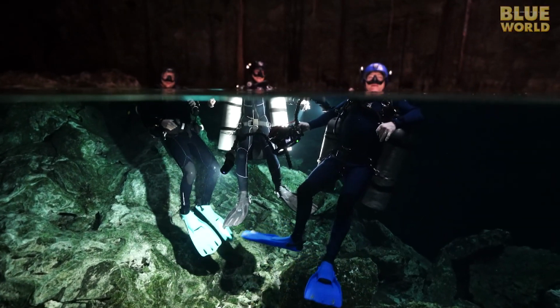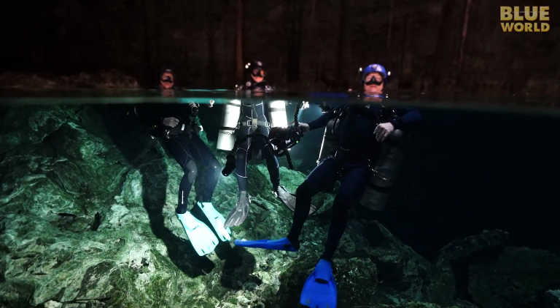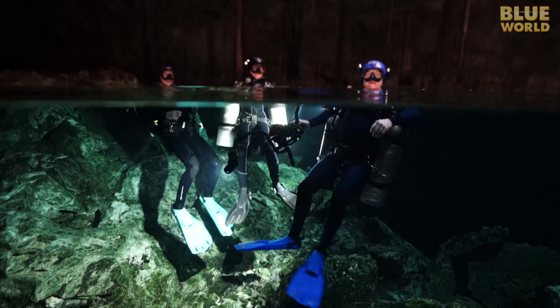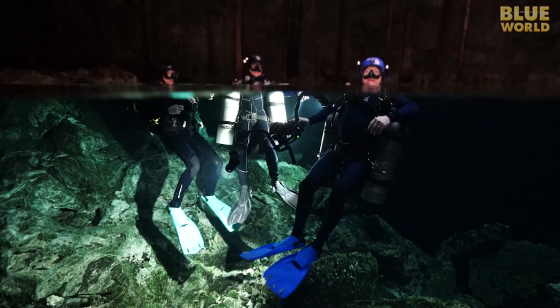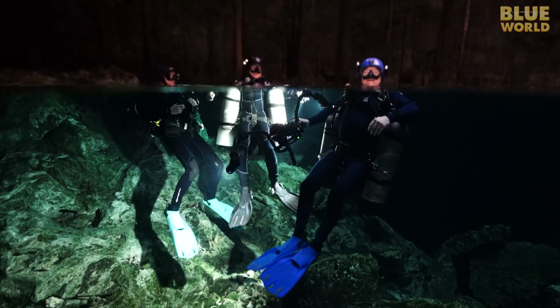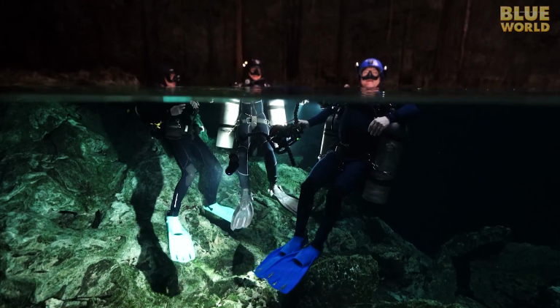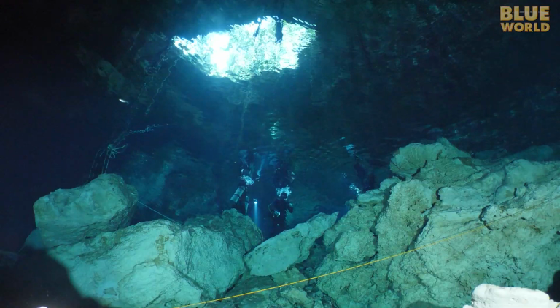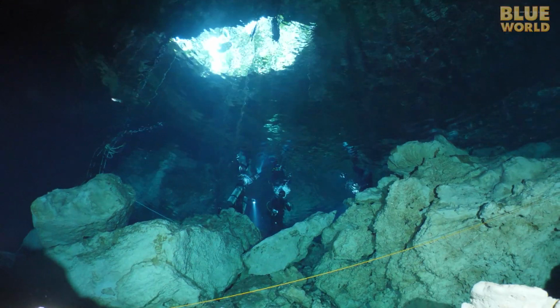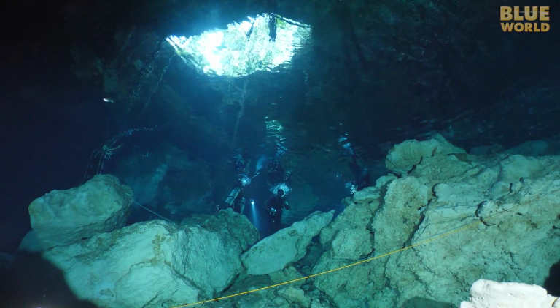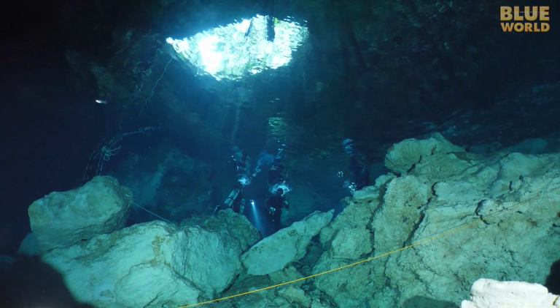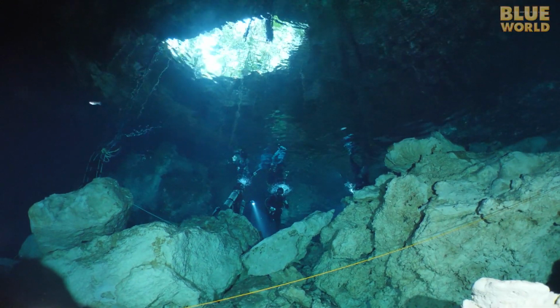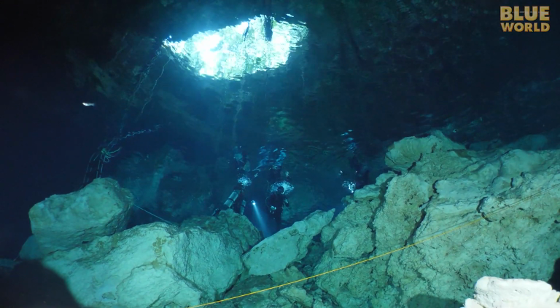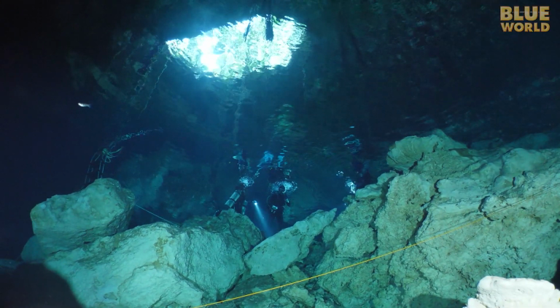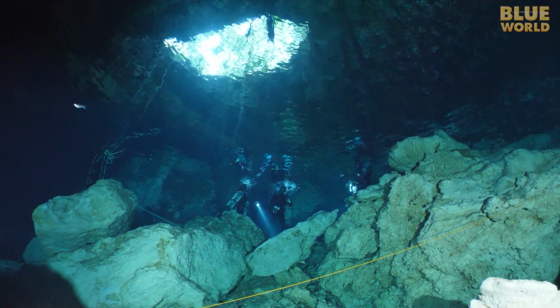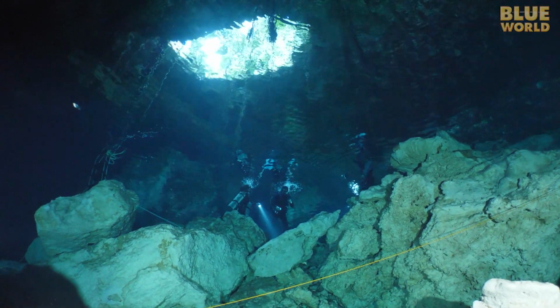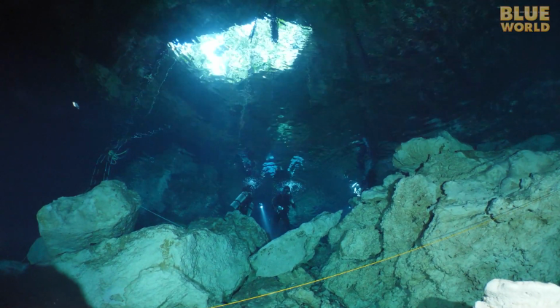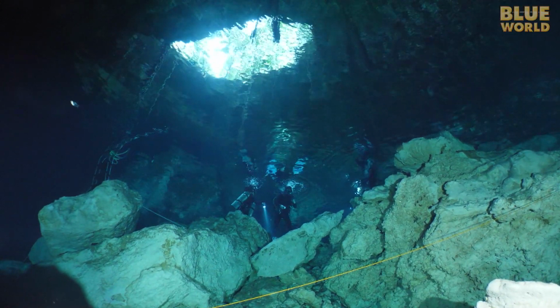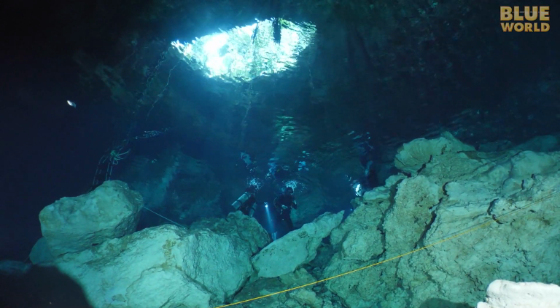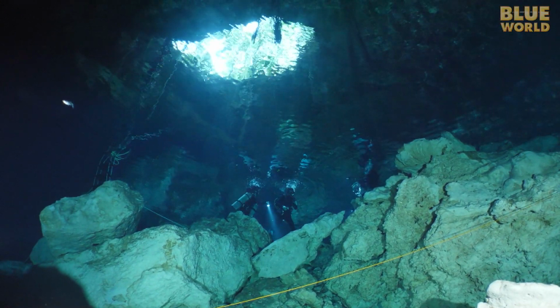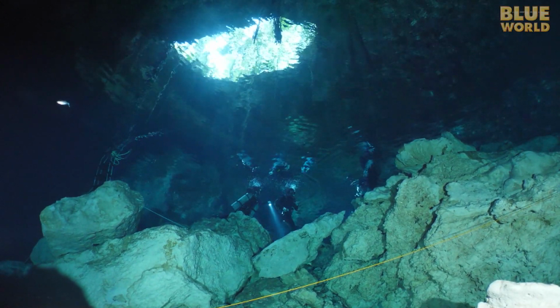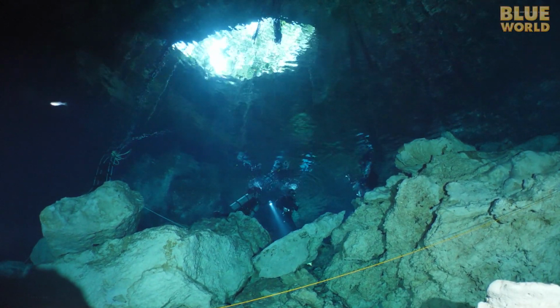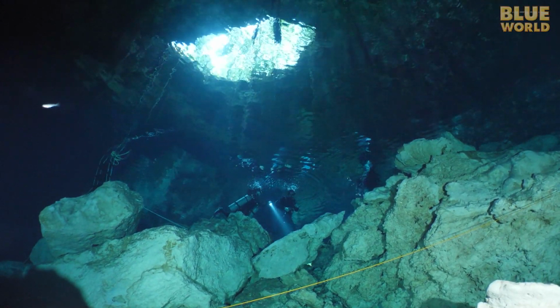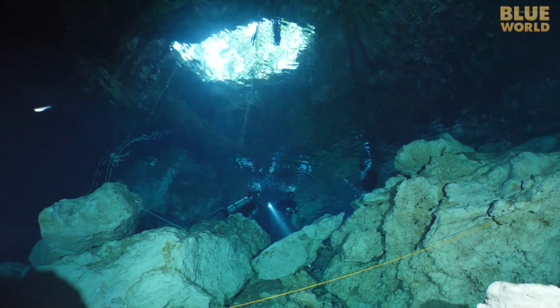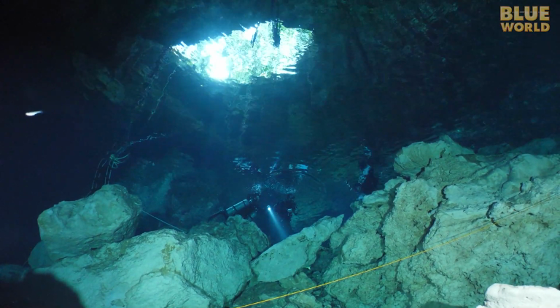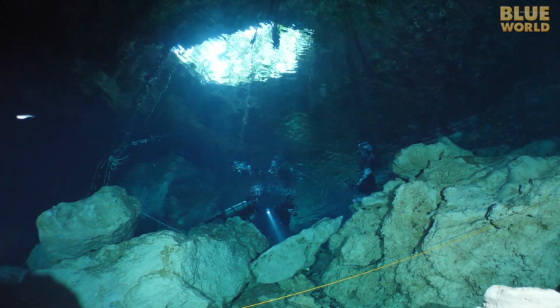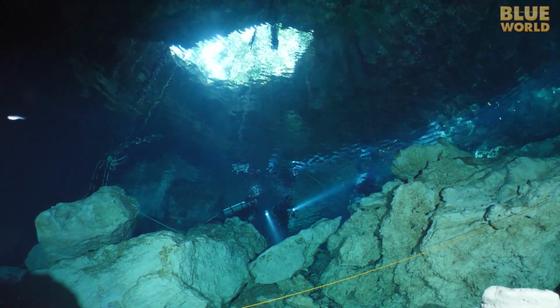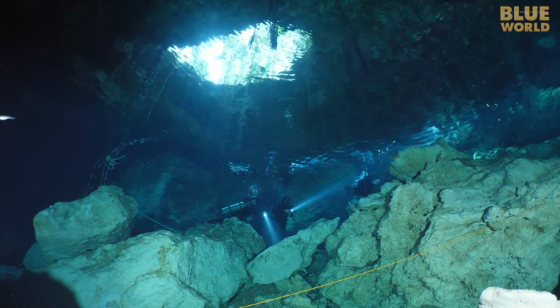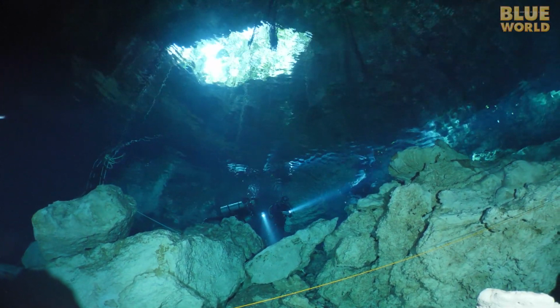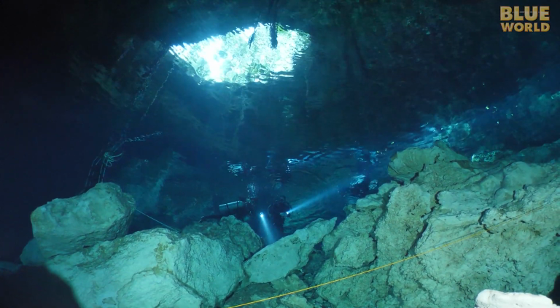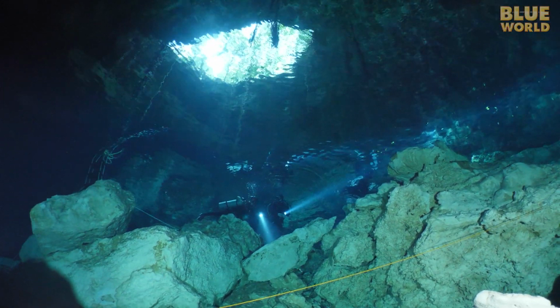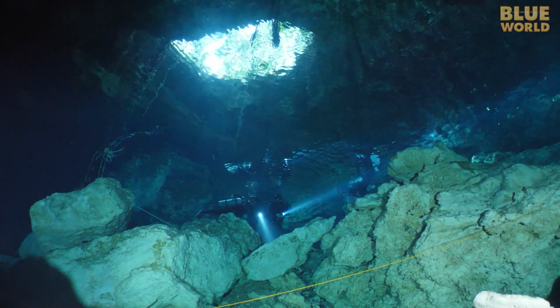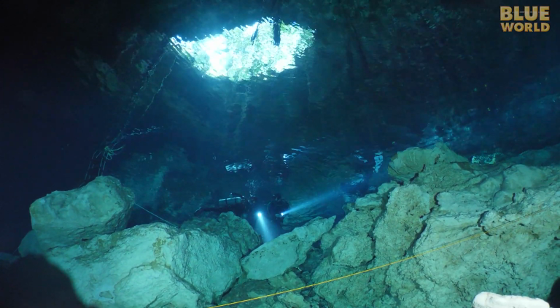It's getting late in the day, so we need to be back to the entrance while there's still sunlight to be seen.